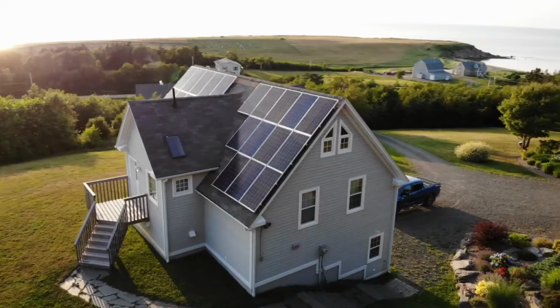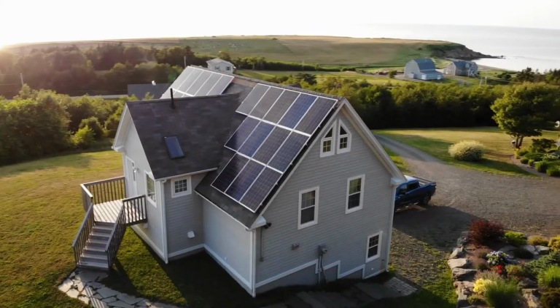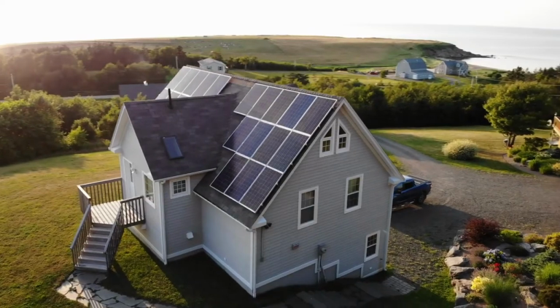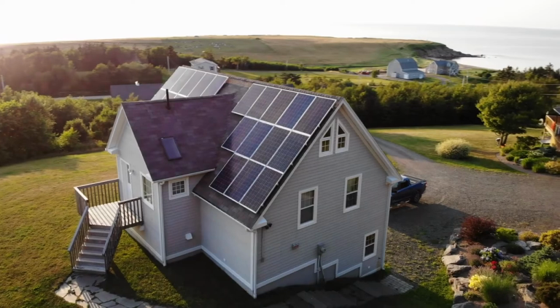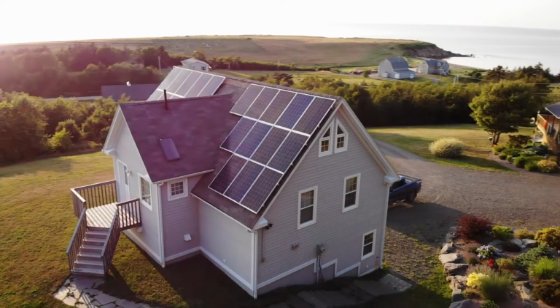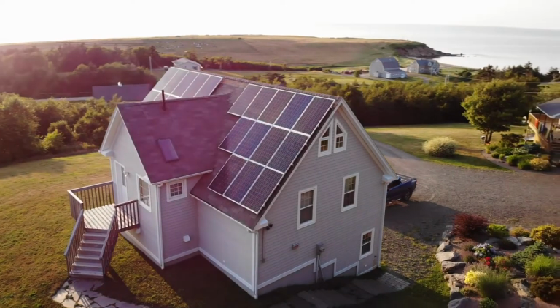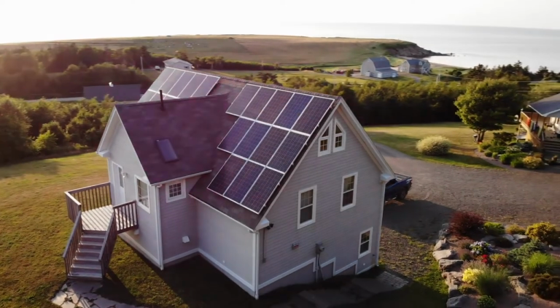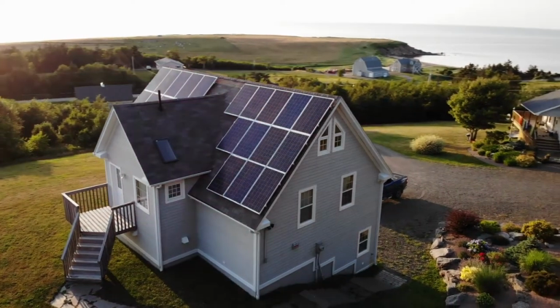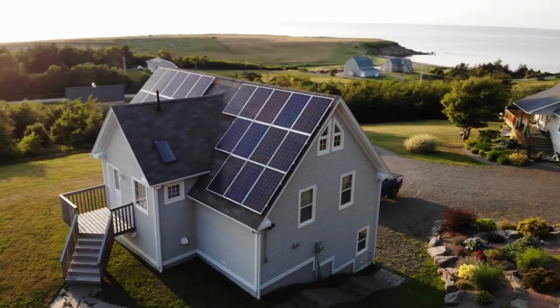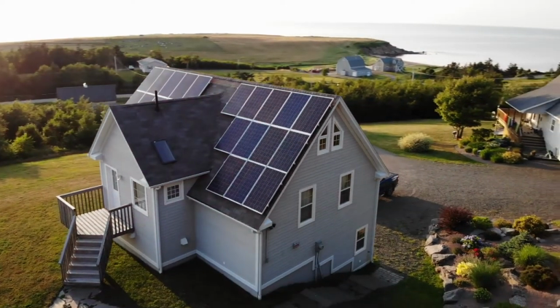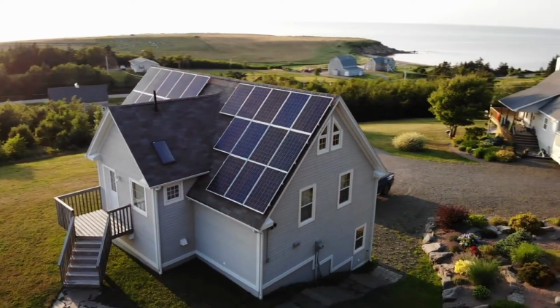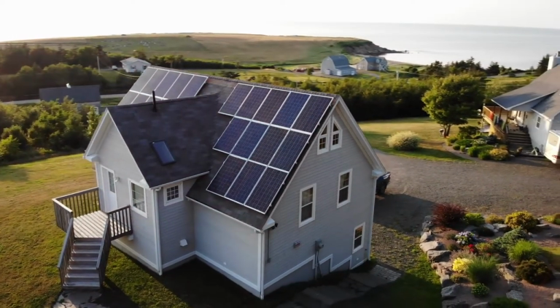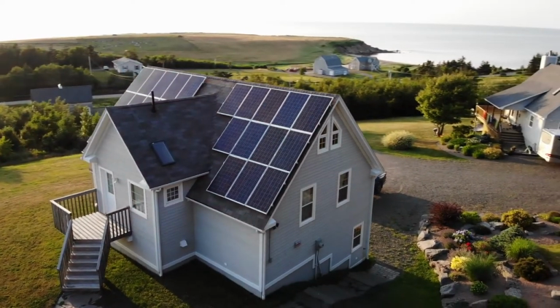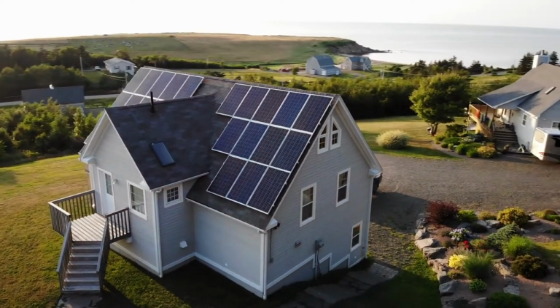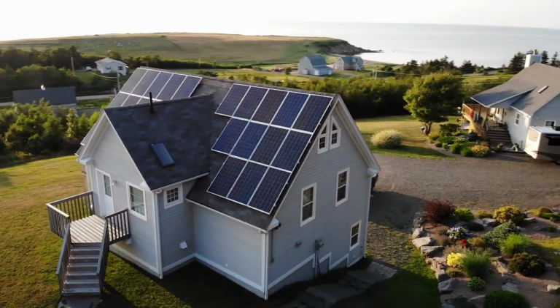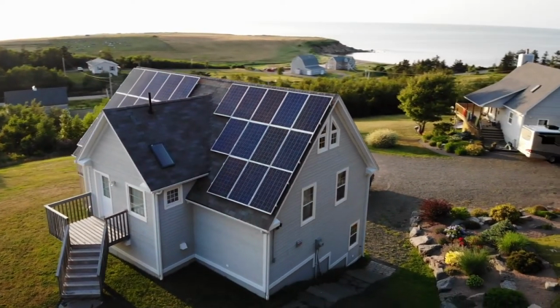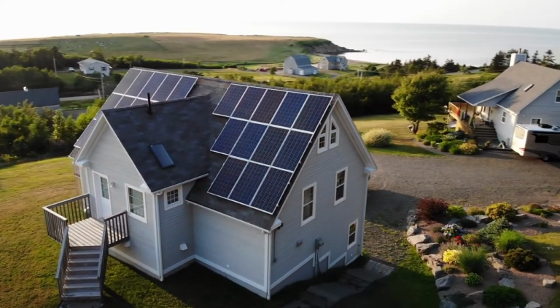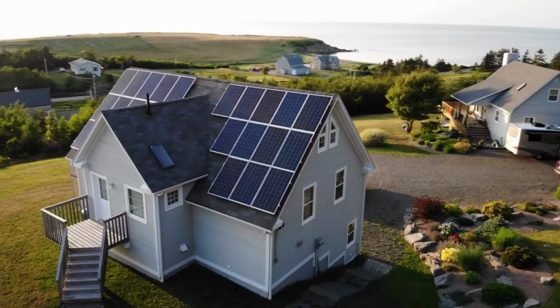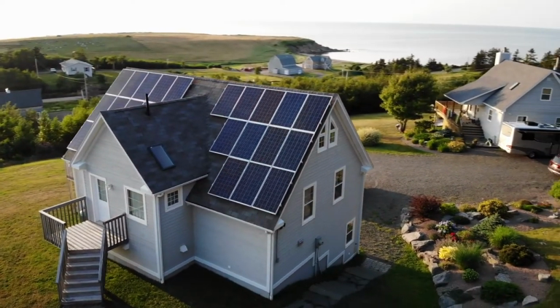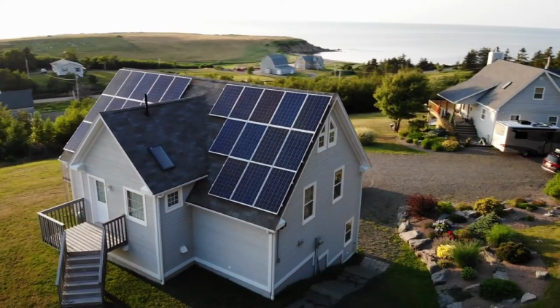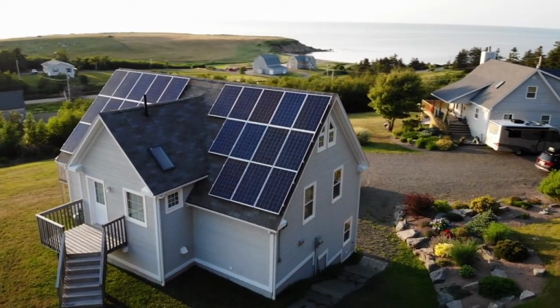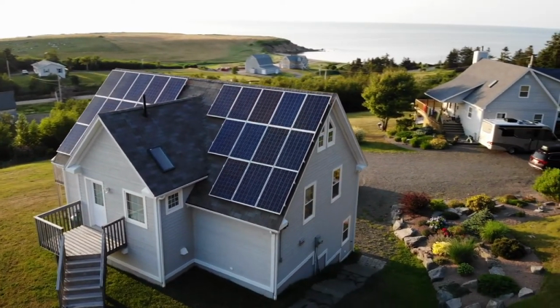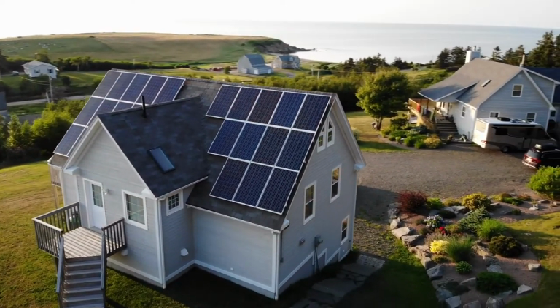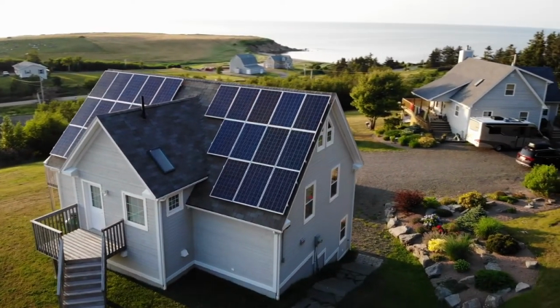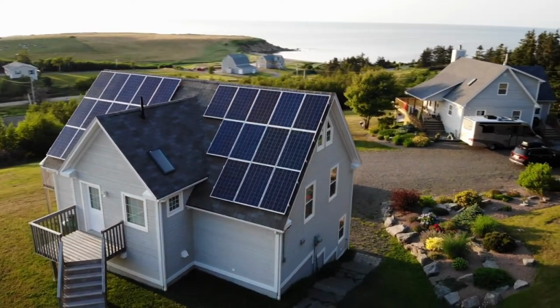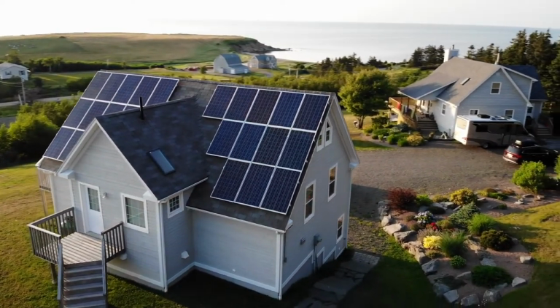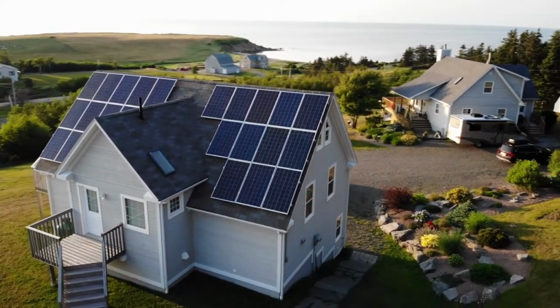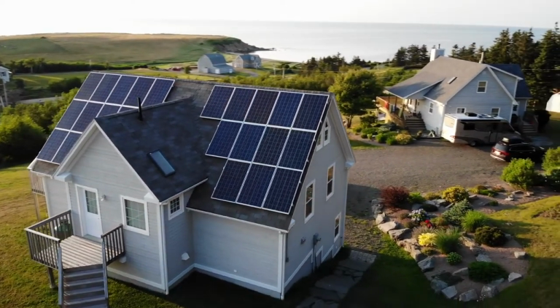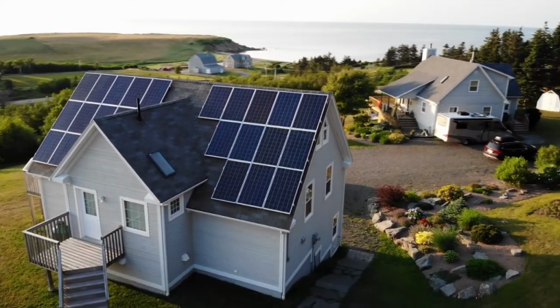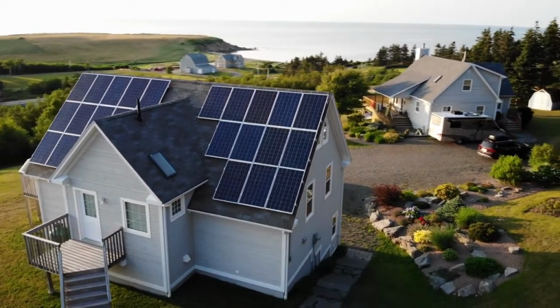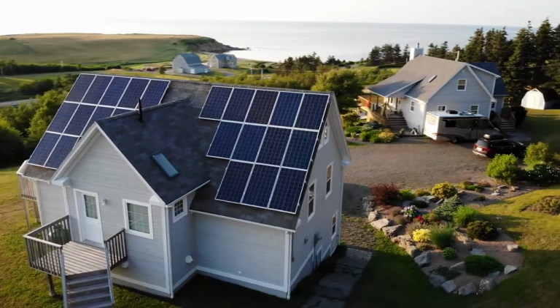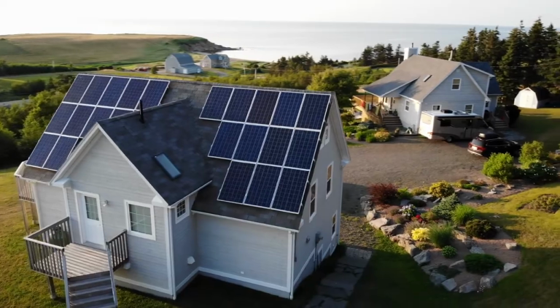However, if you plan to live in your home for years to come, going solar could be beneficial for reducing your carbon footprint in the long run.